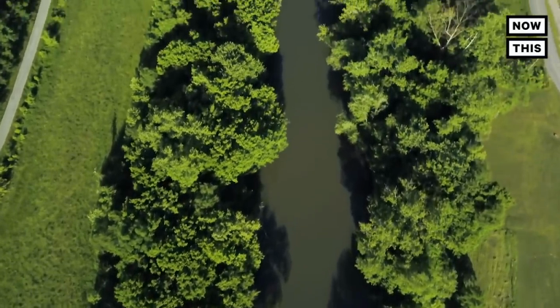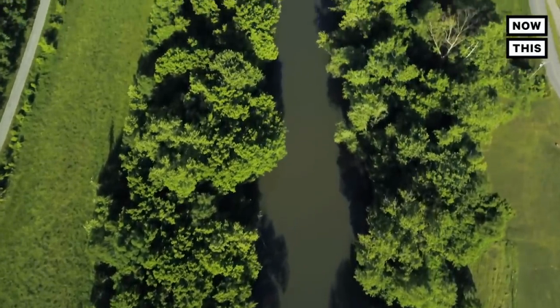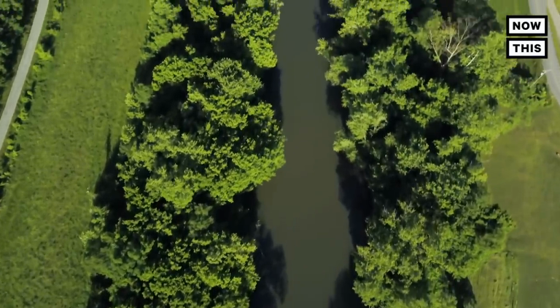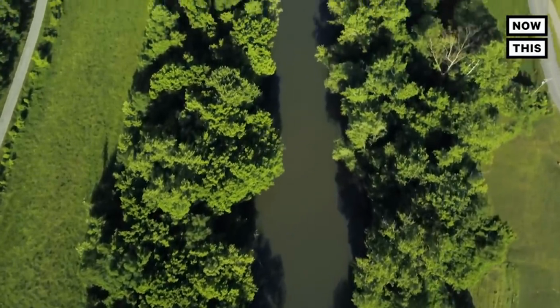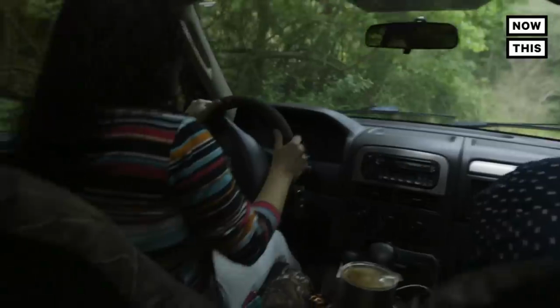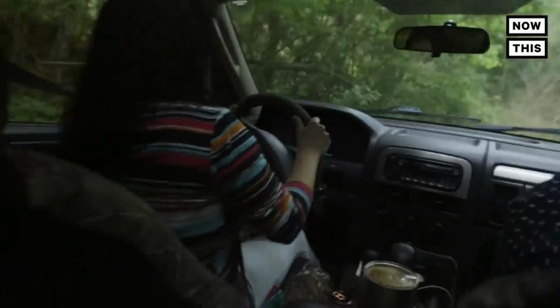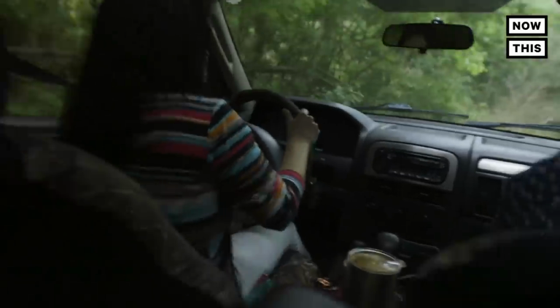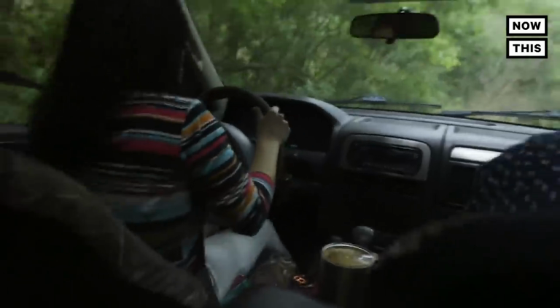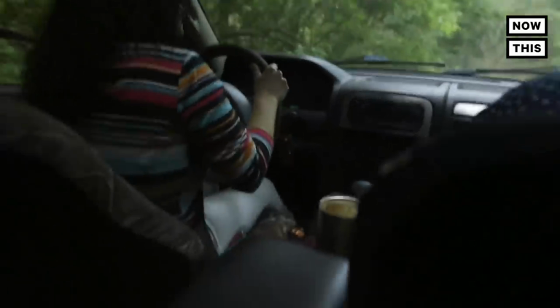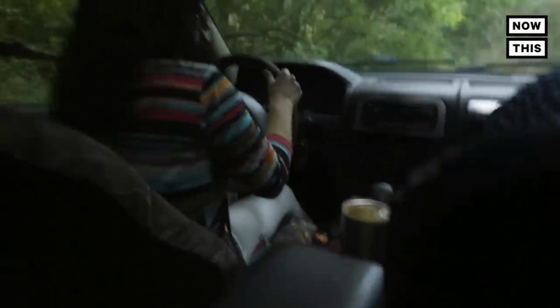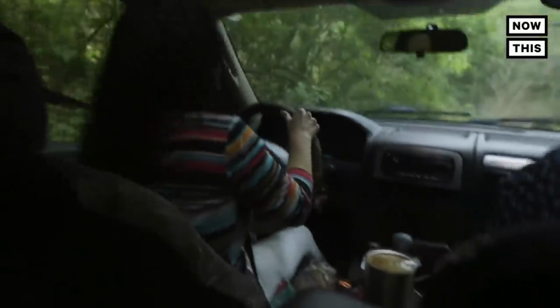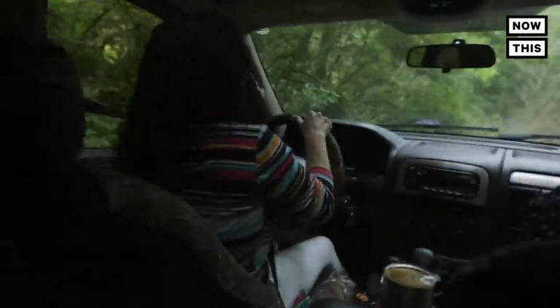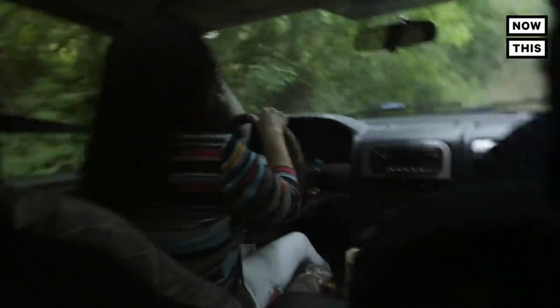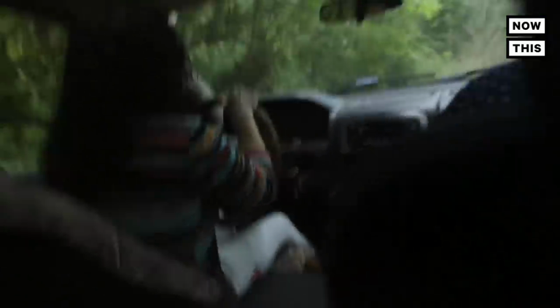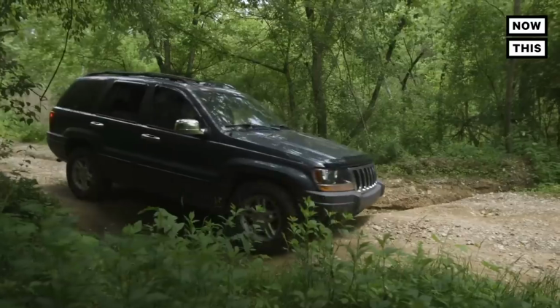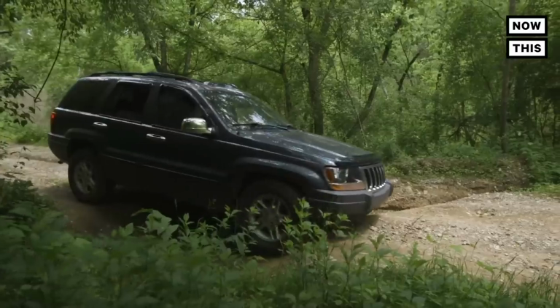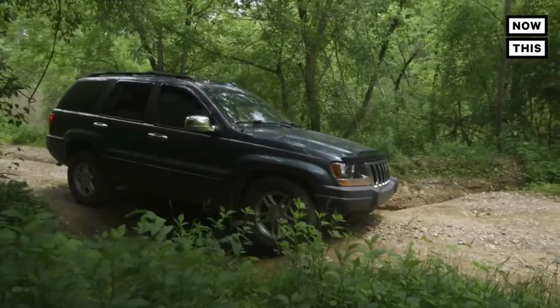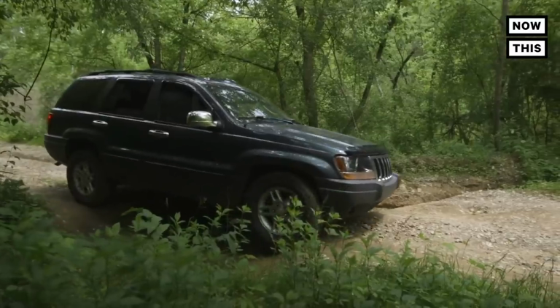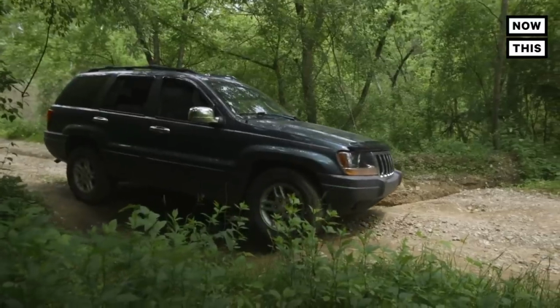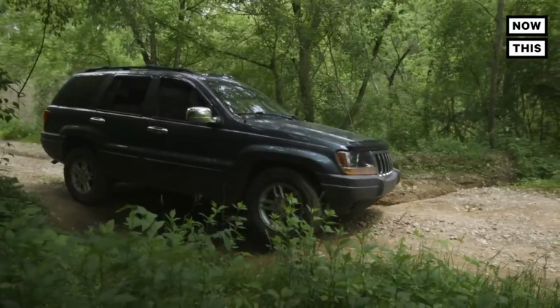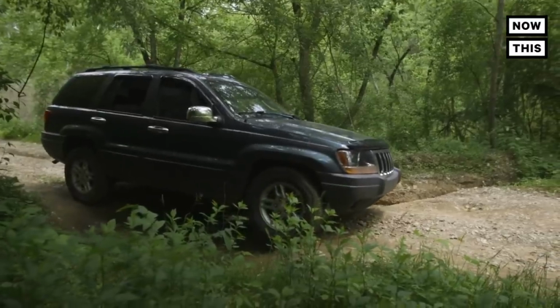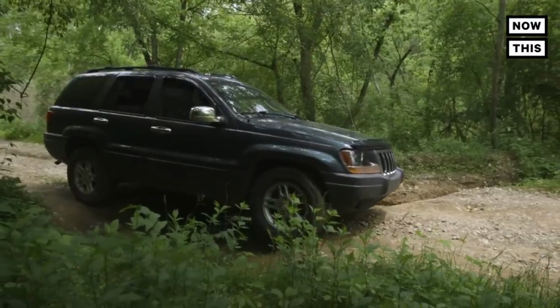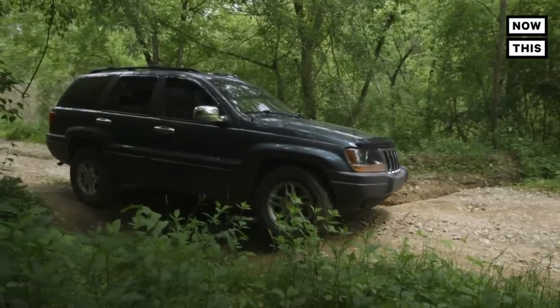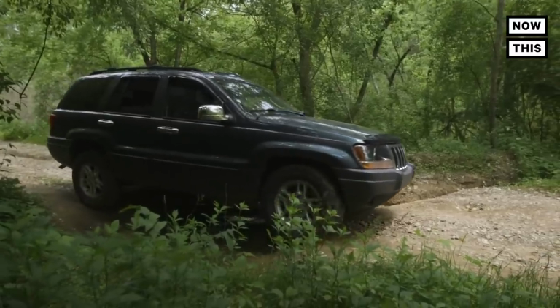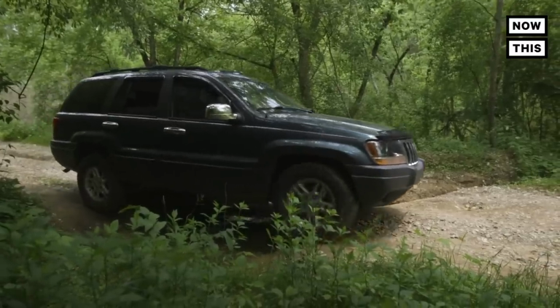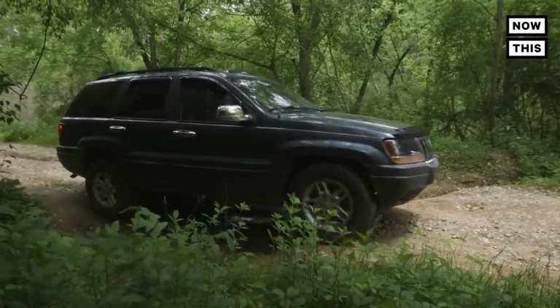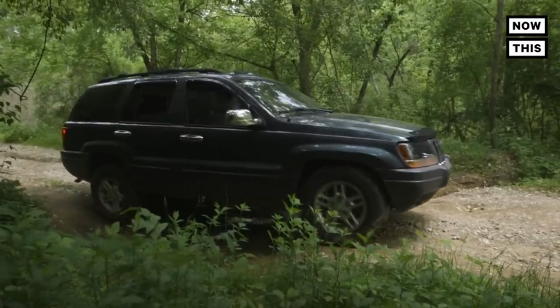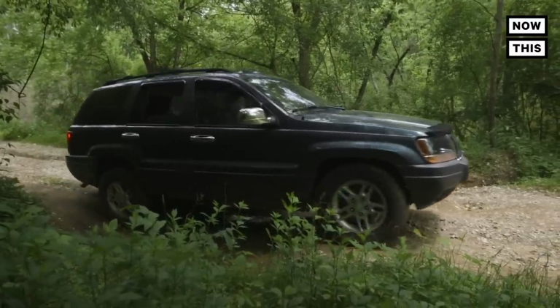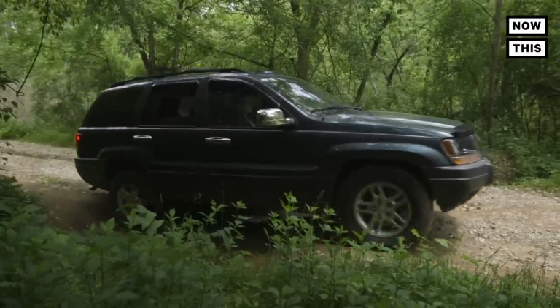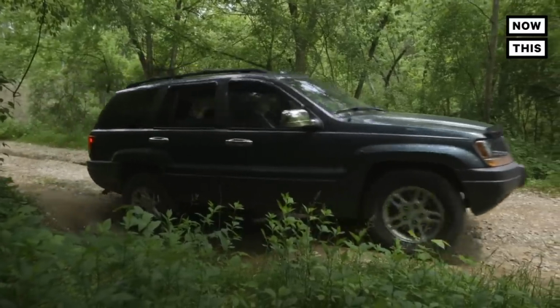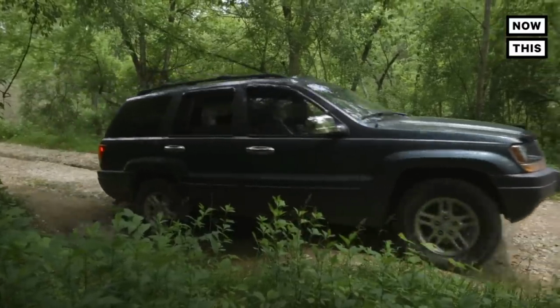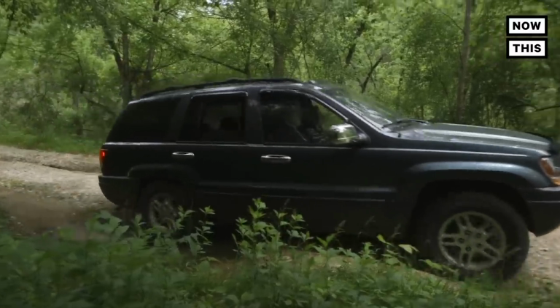I have four-wheel drive and a tow package, so I can get us anywhere. This is why.